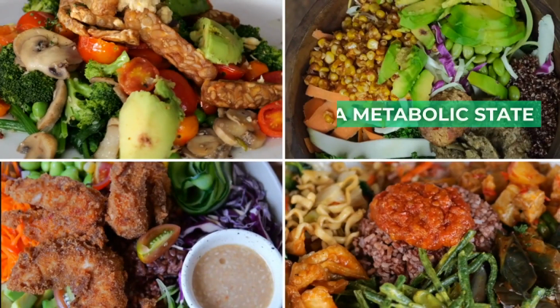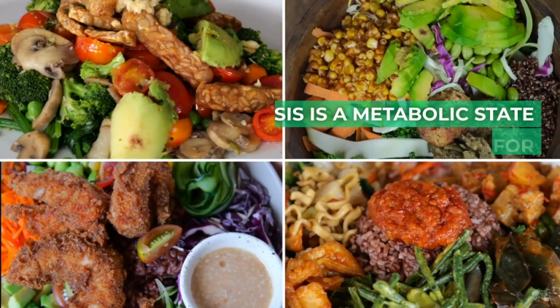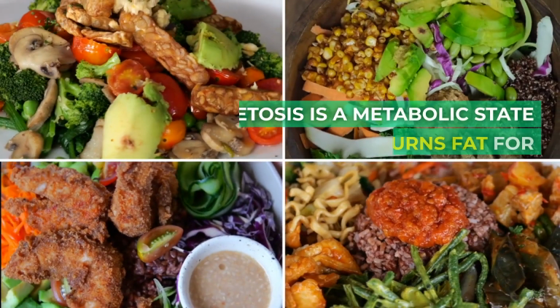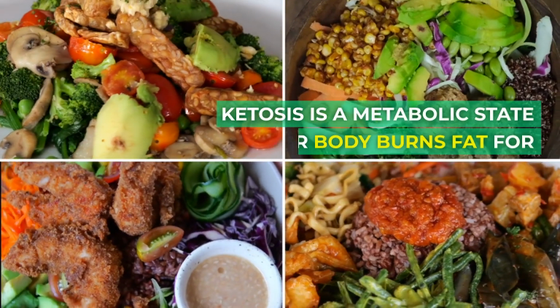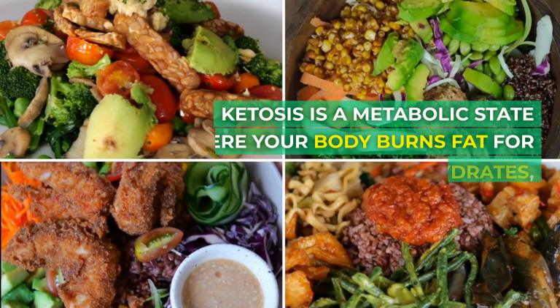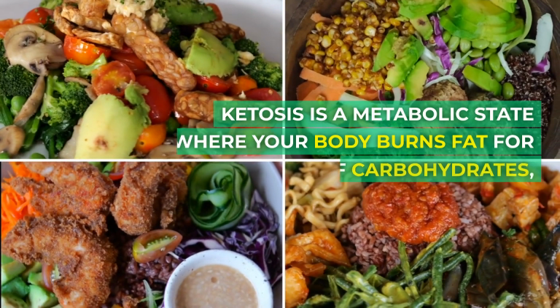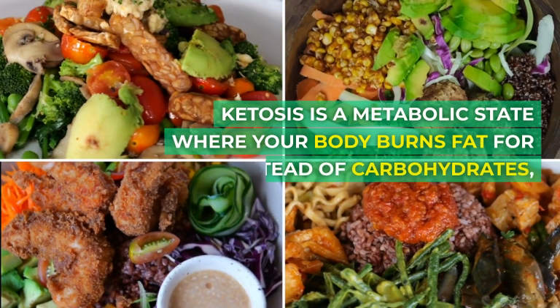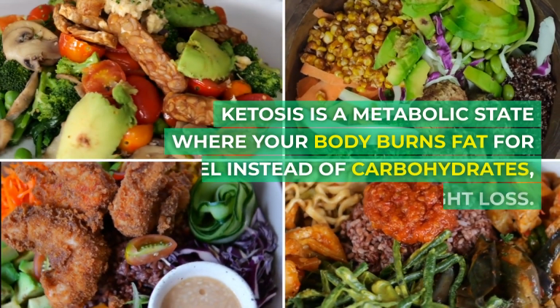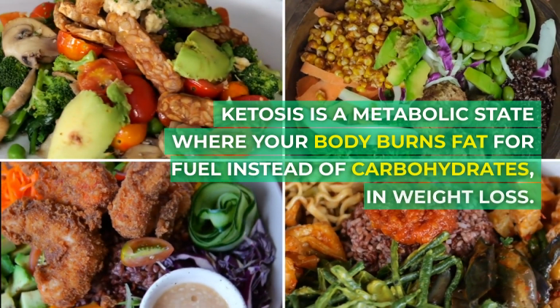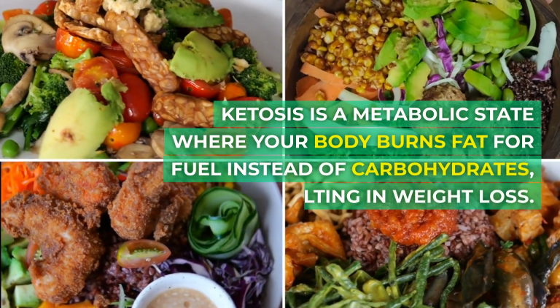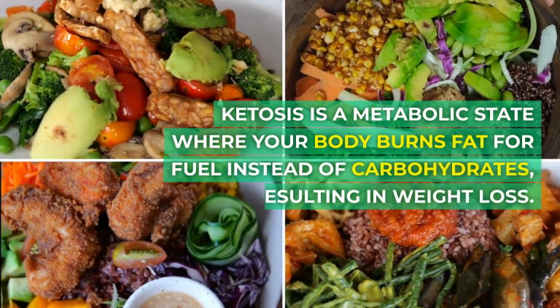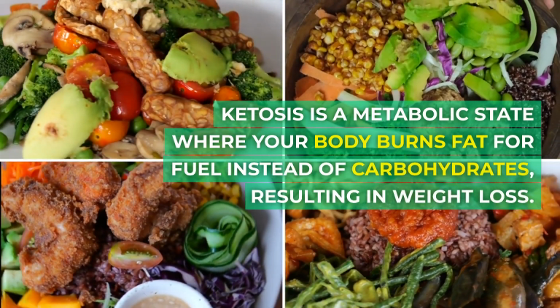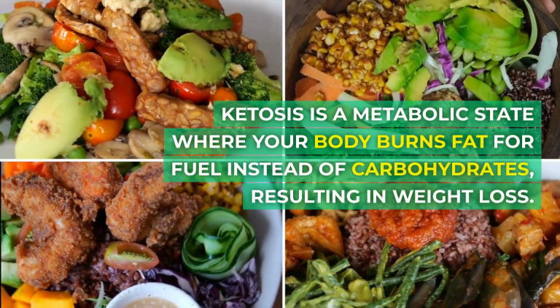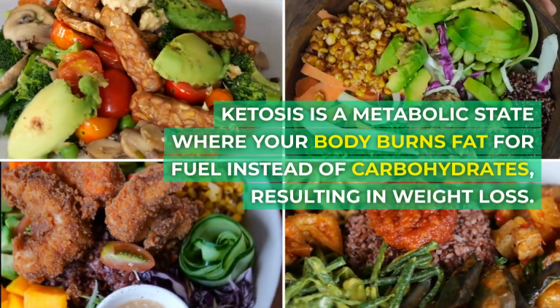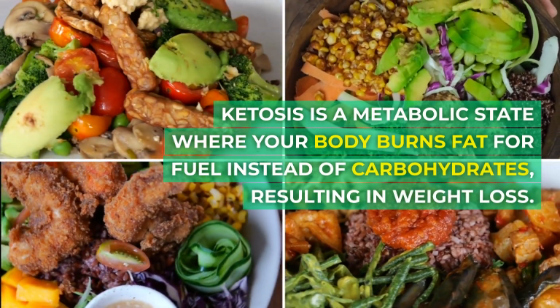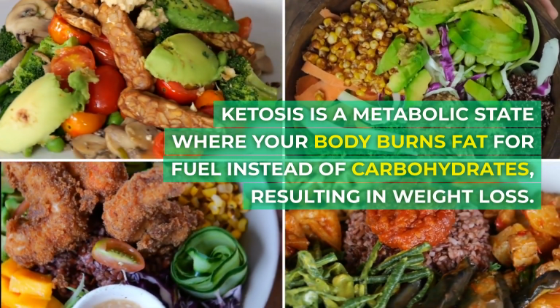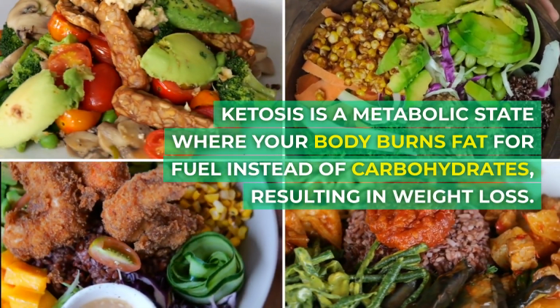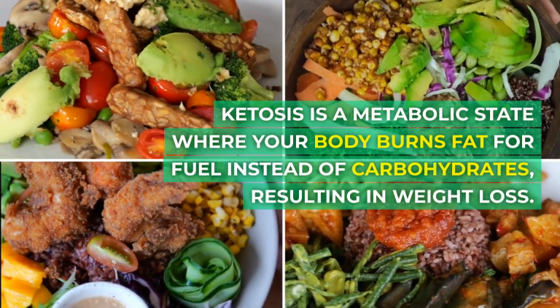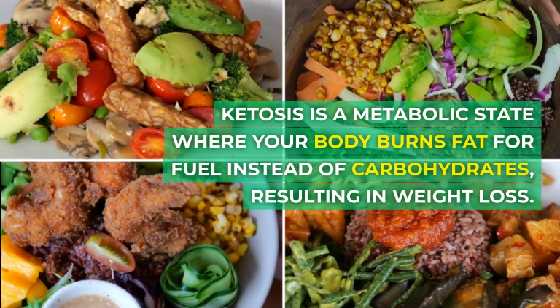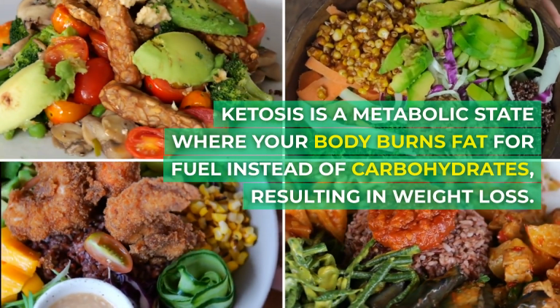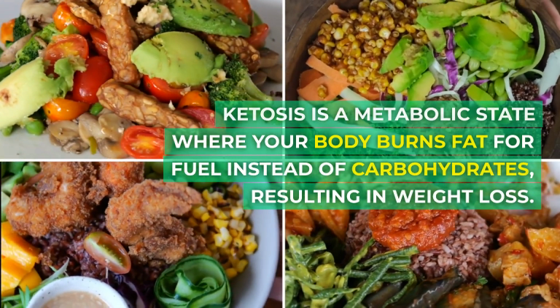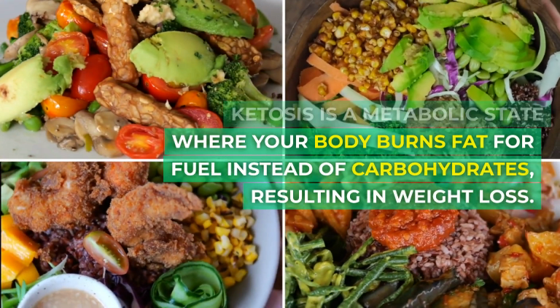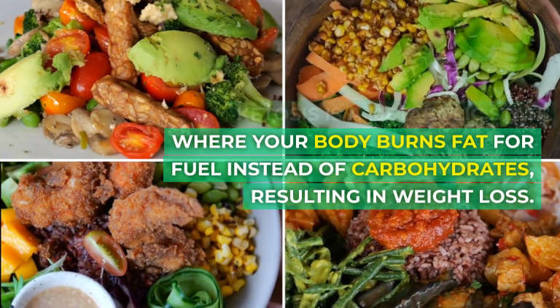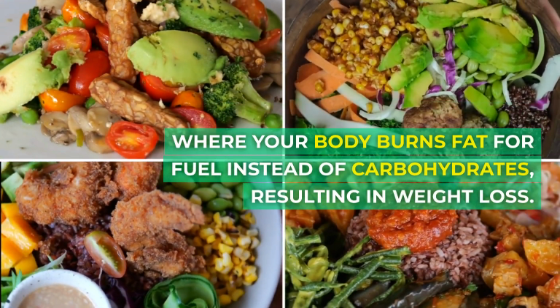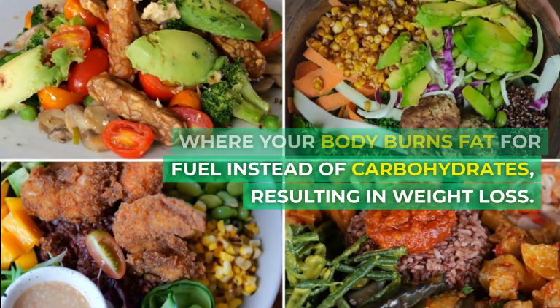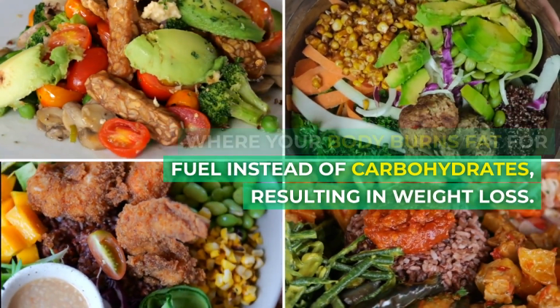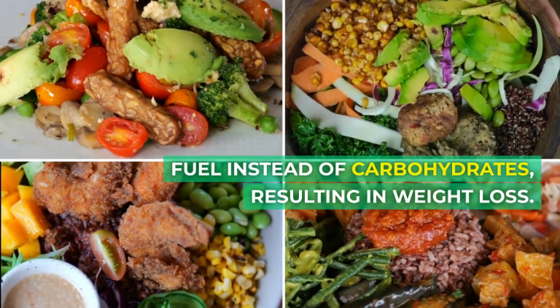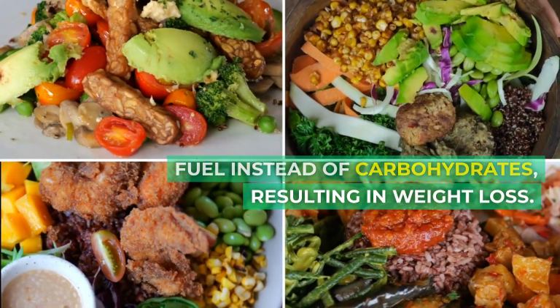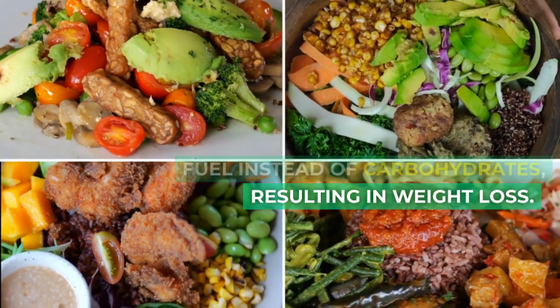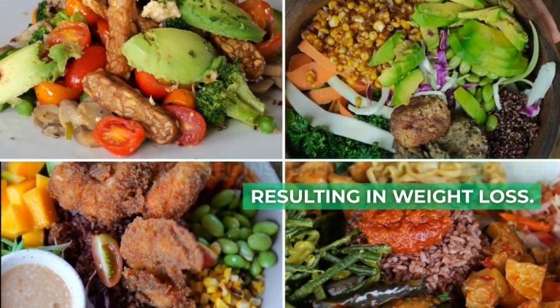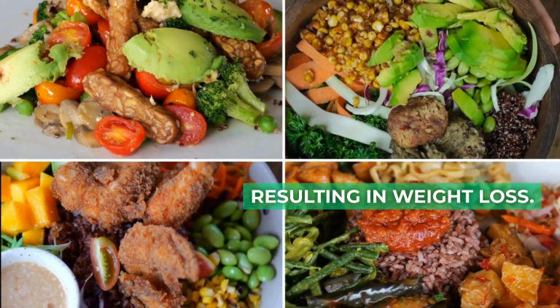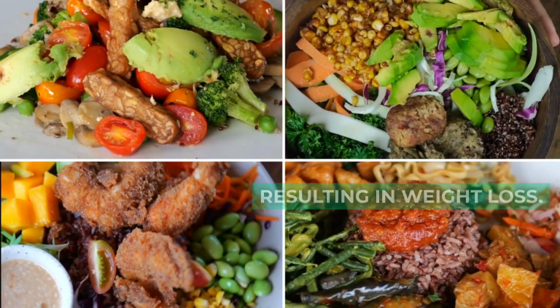Ketosis is a metabolic state where your body burns fat for fuel instead of carbohydrates, resulting in weight loss.